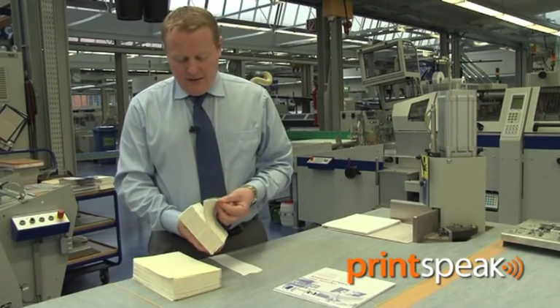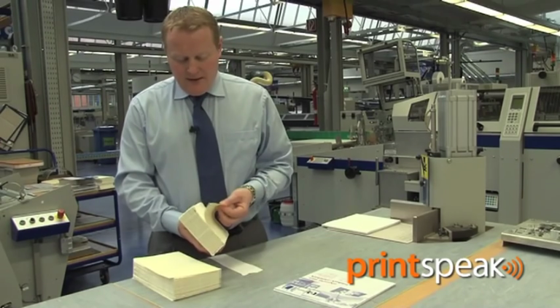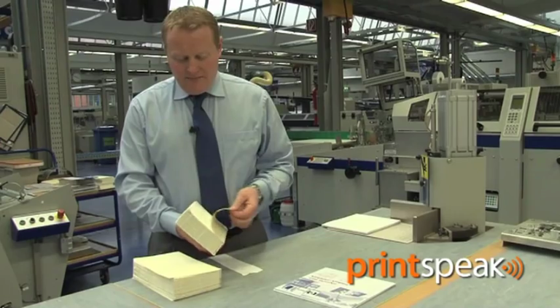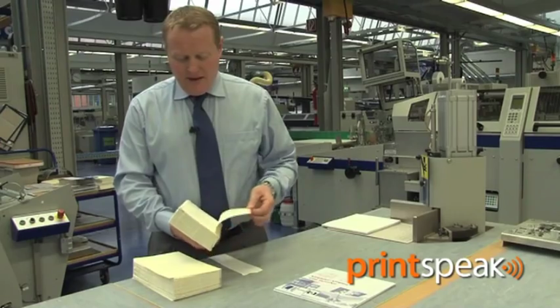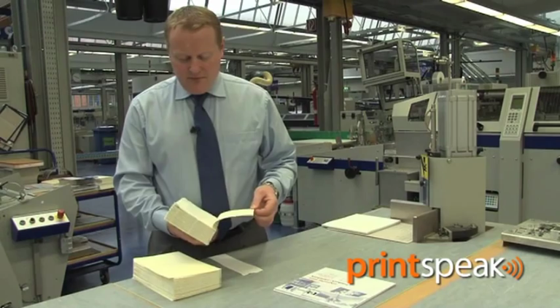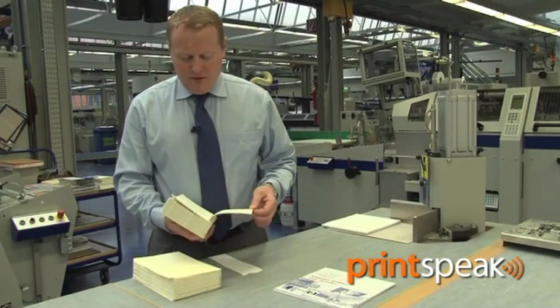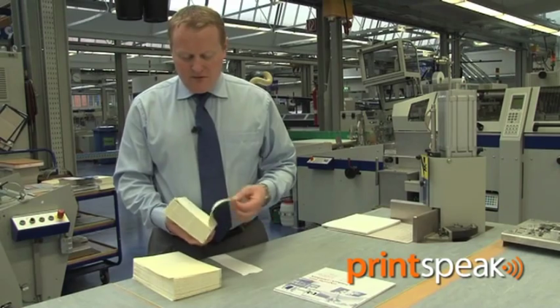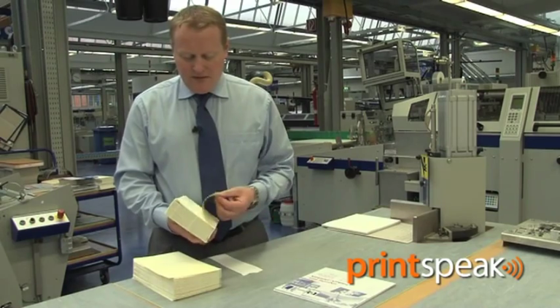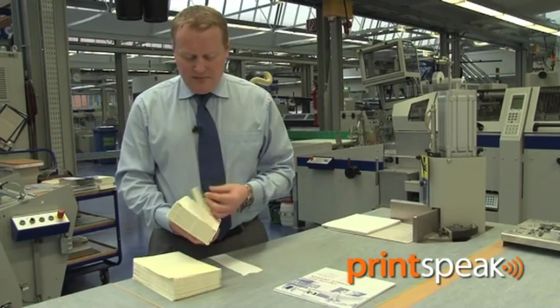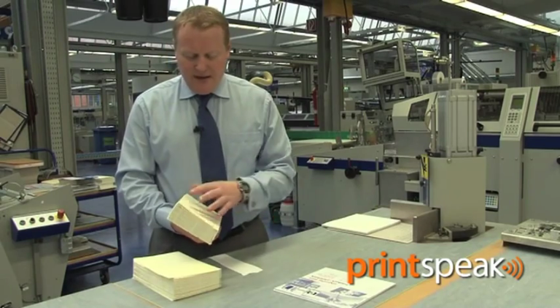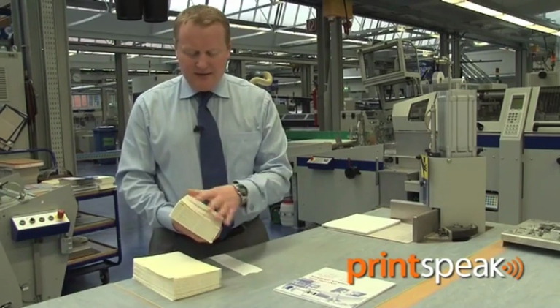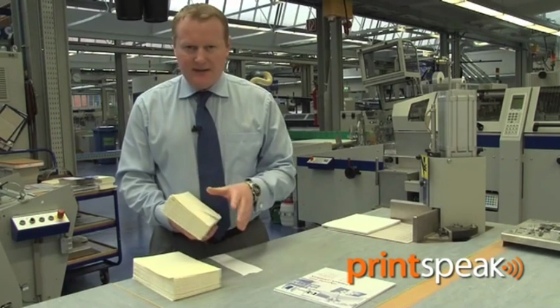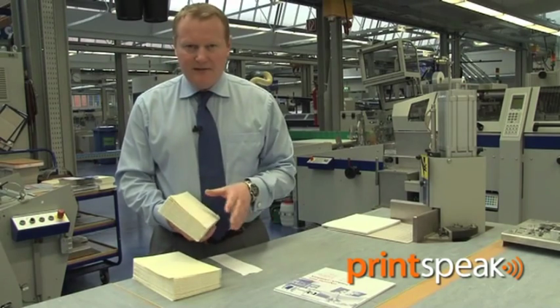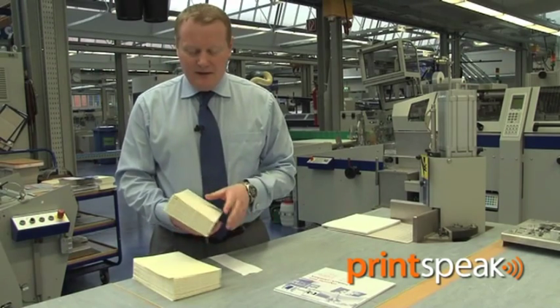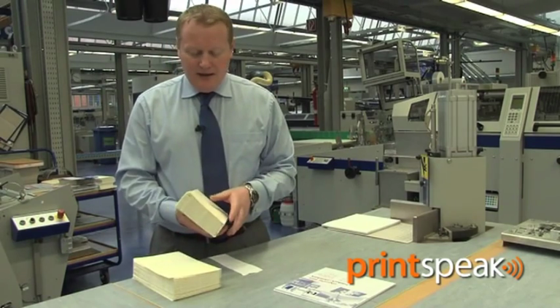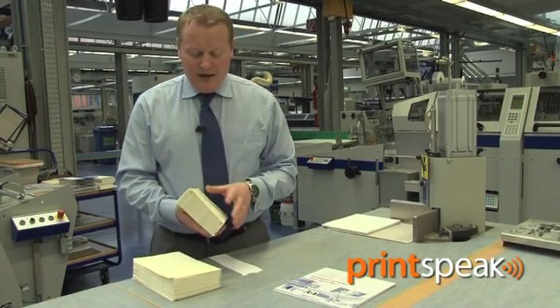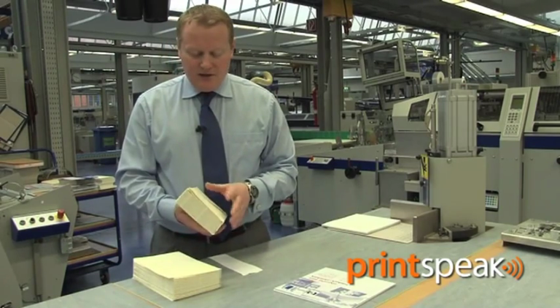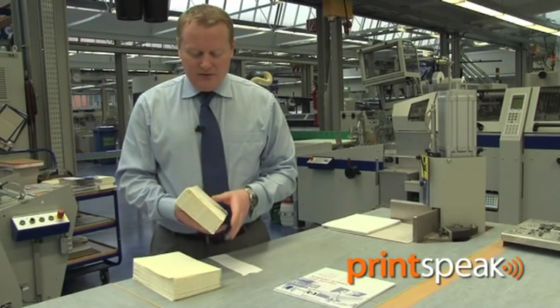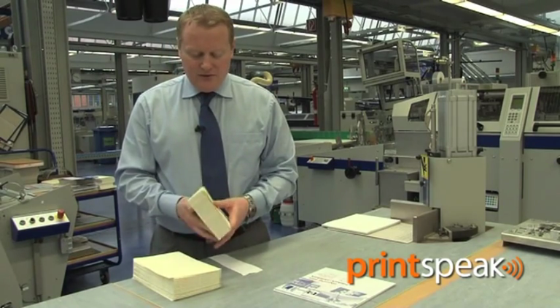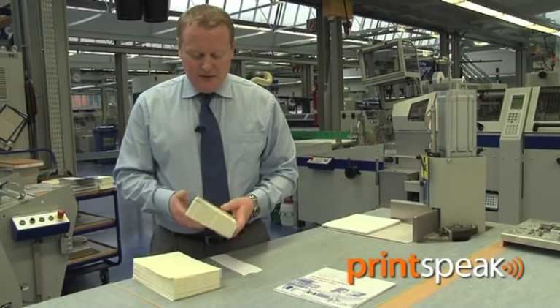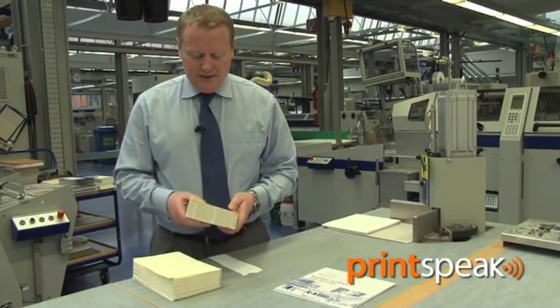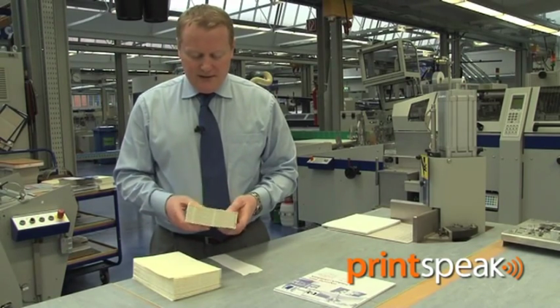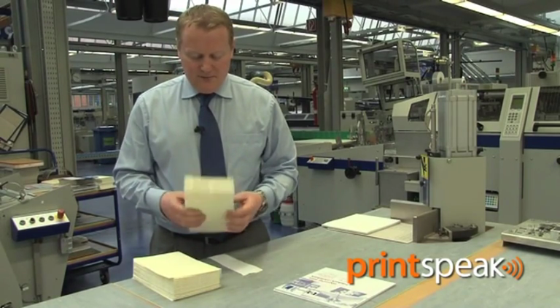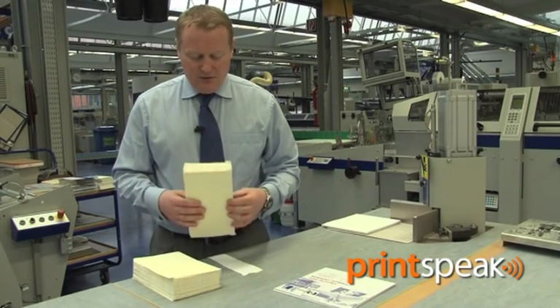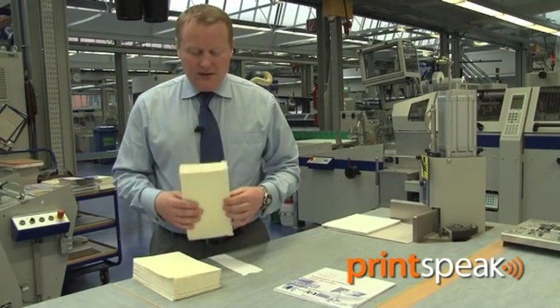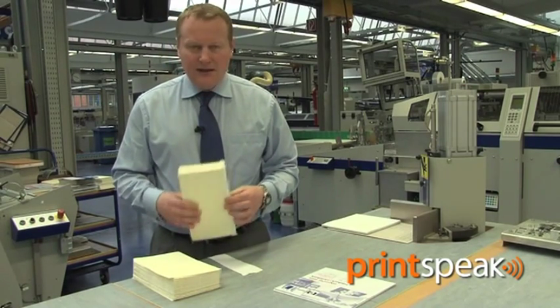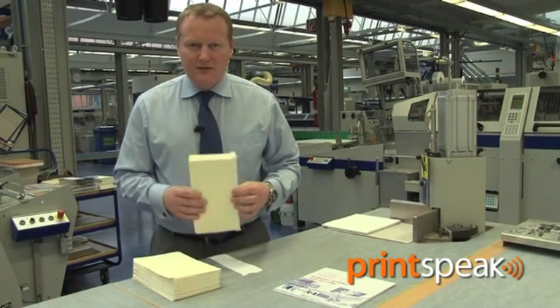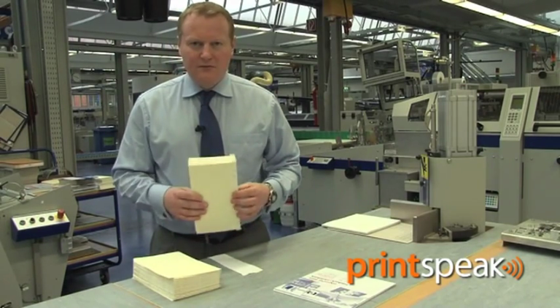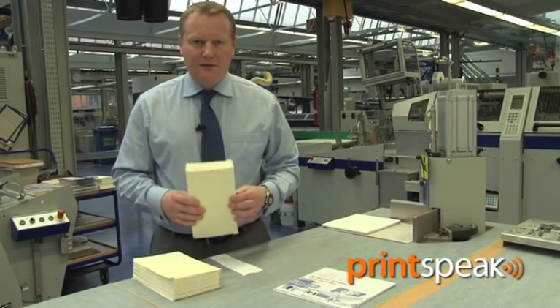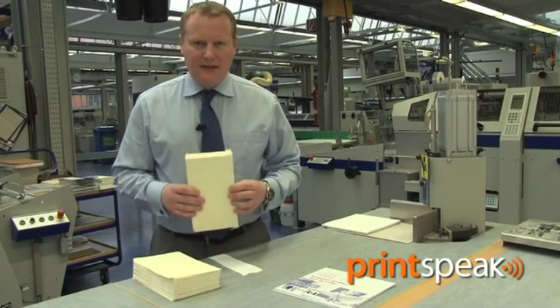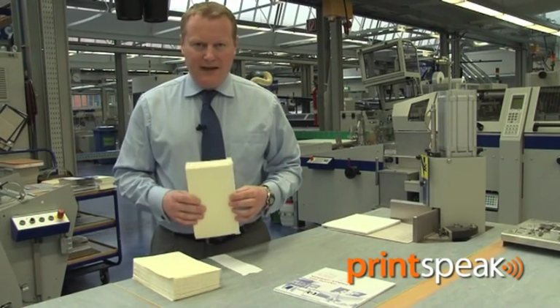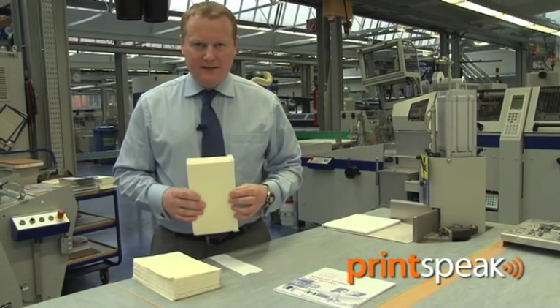This provides a perfect book block with lining and end papers applied. The end papers will ultimately be pasted out and used to adhere the book into the case.